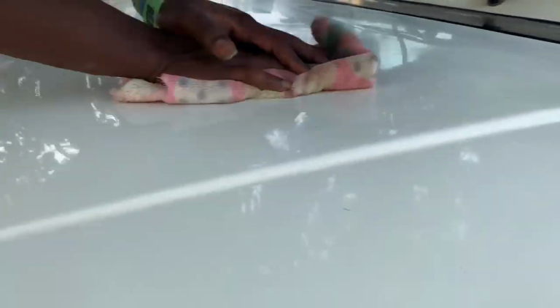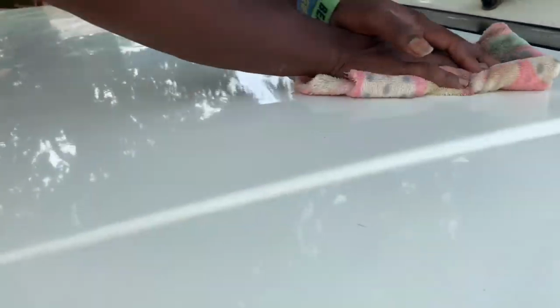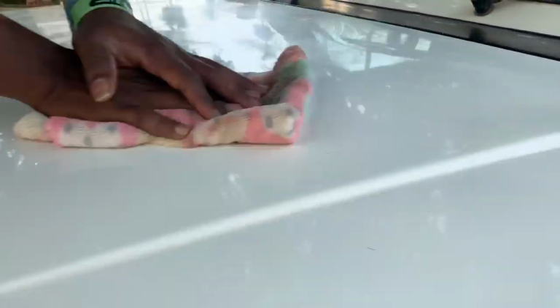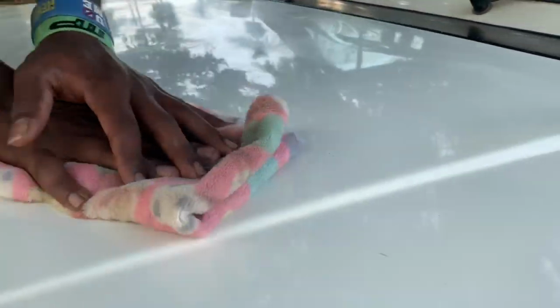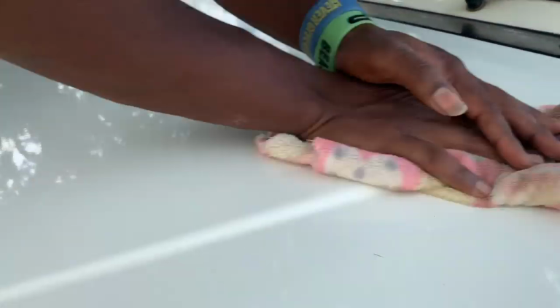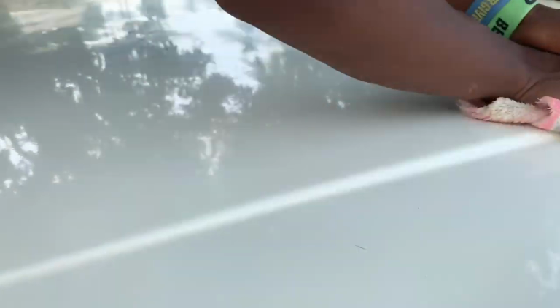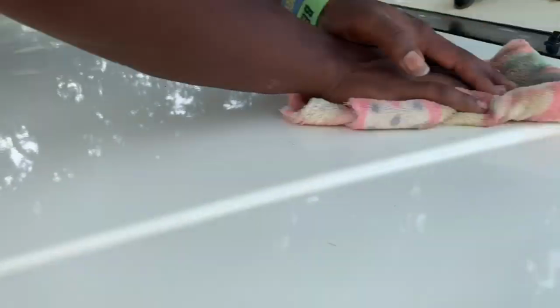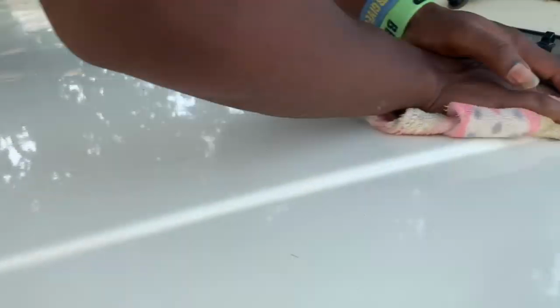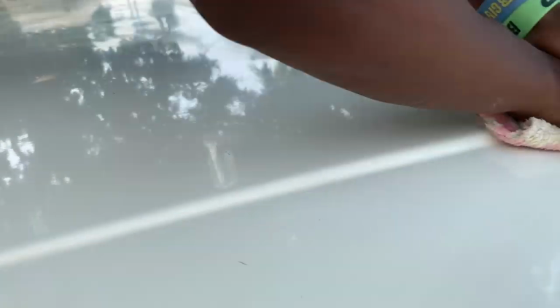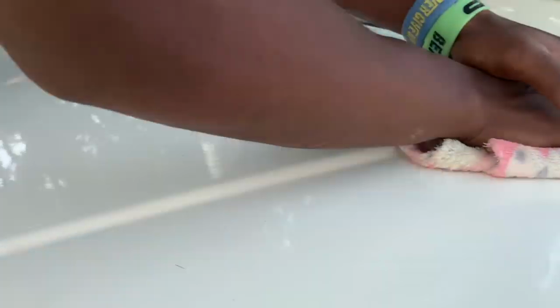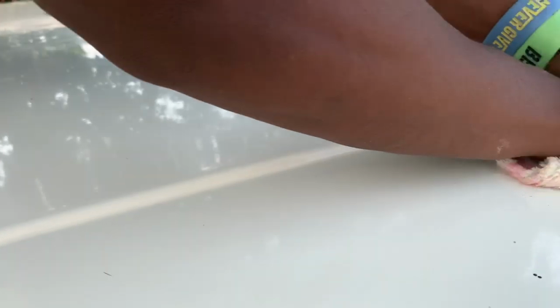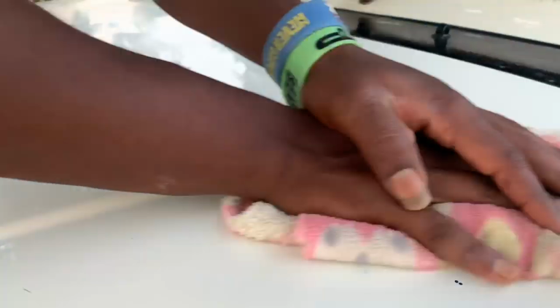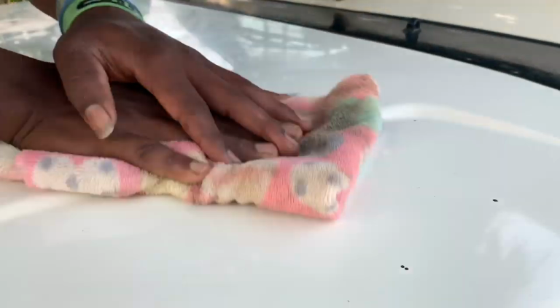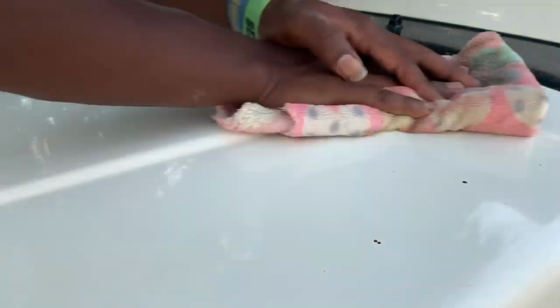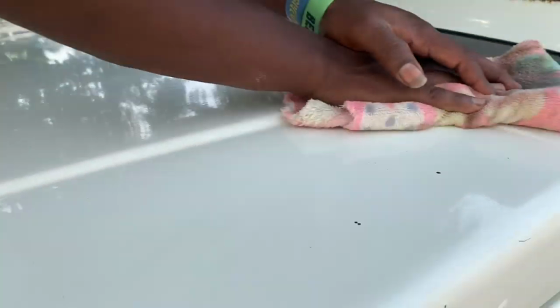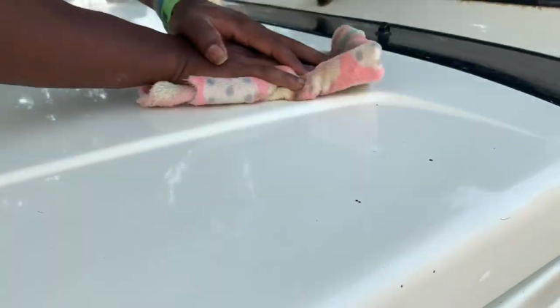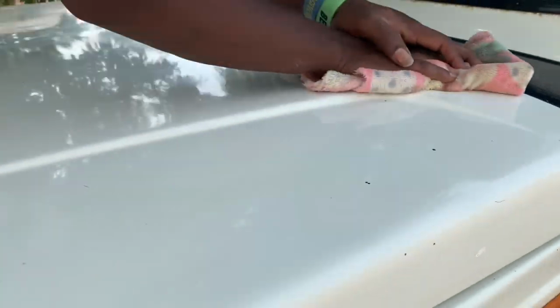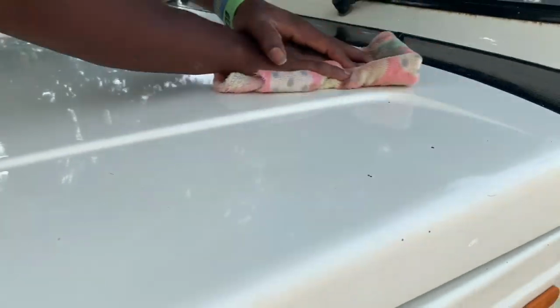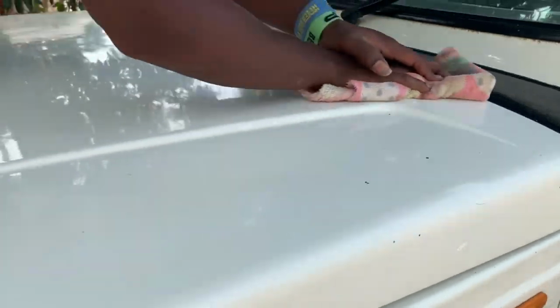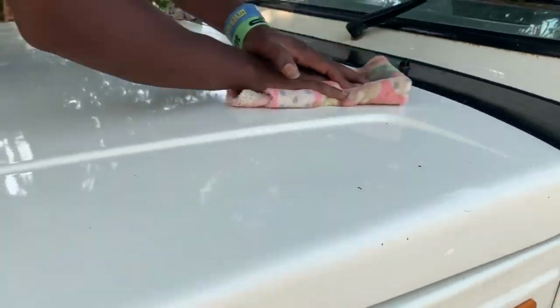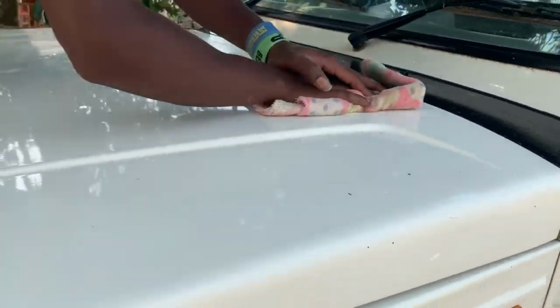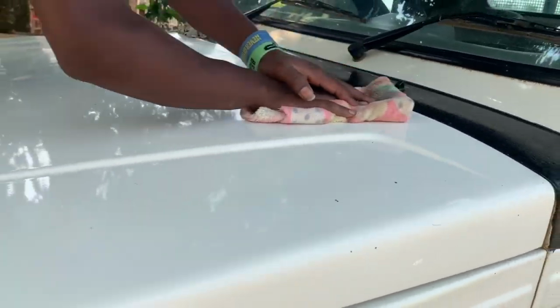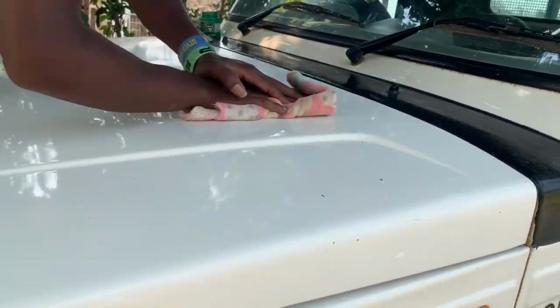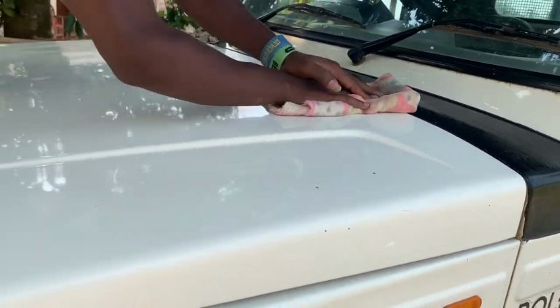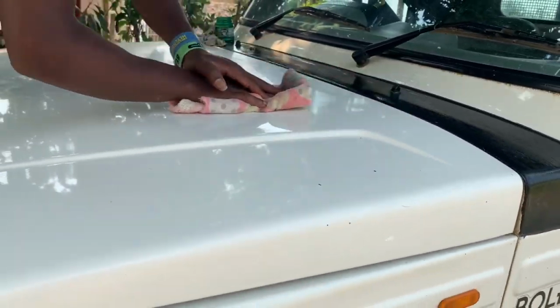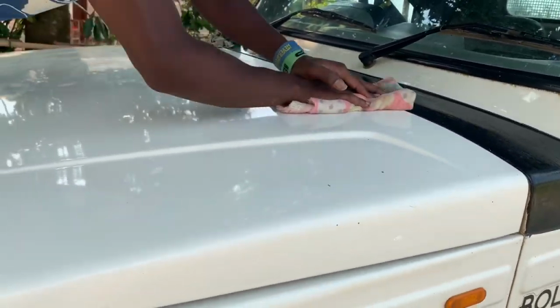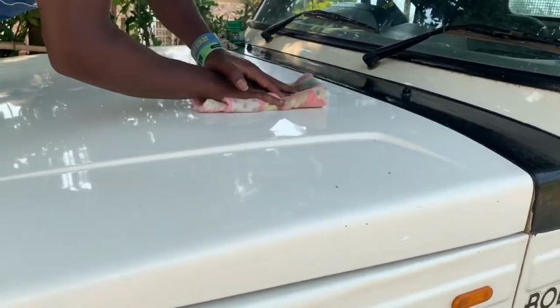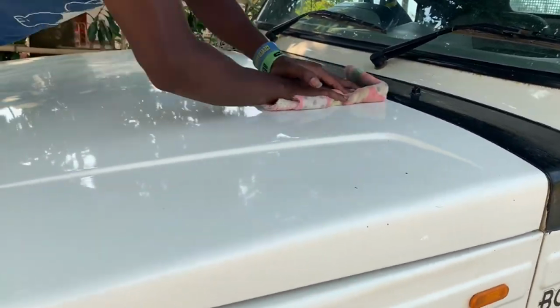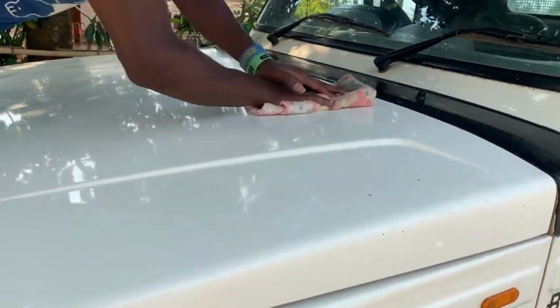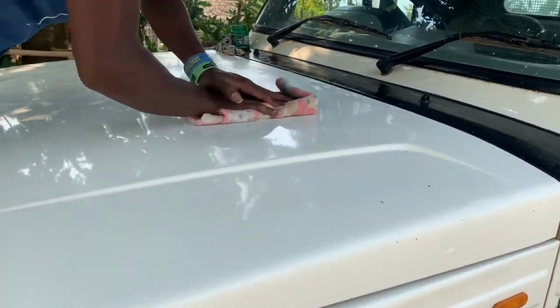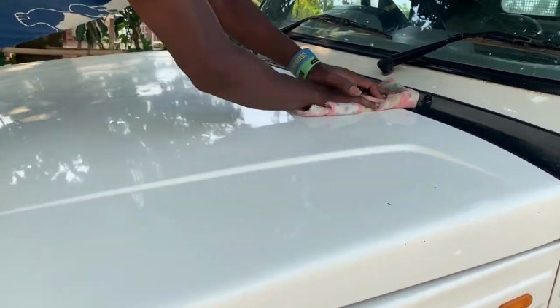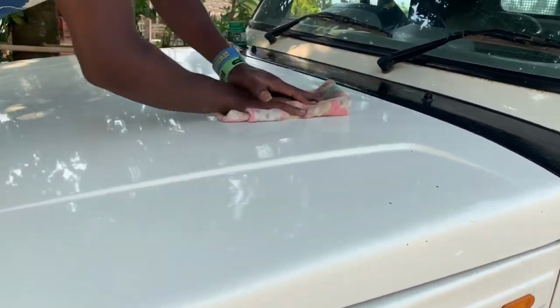So guys, you can clearly make it out that our pickup is almost turning into brand new.